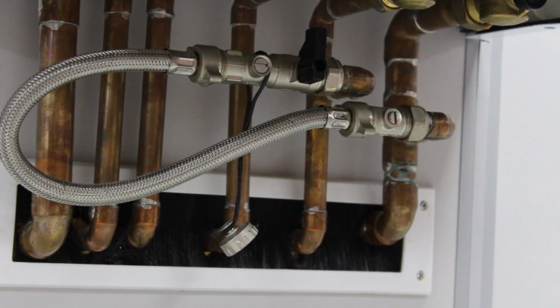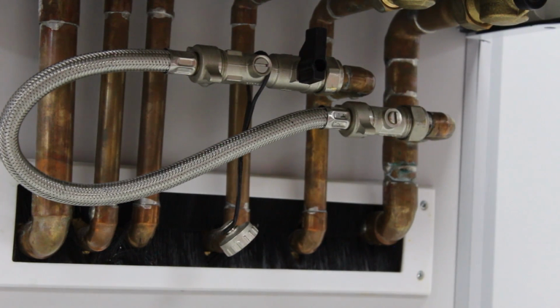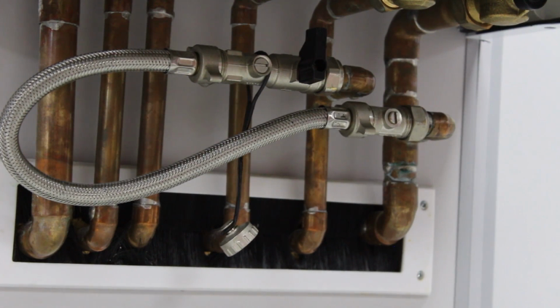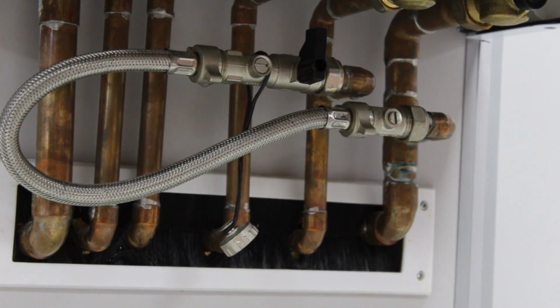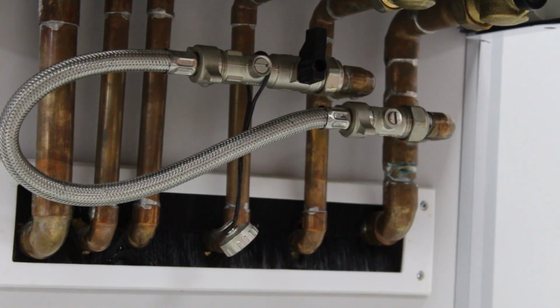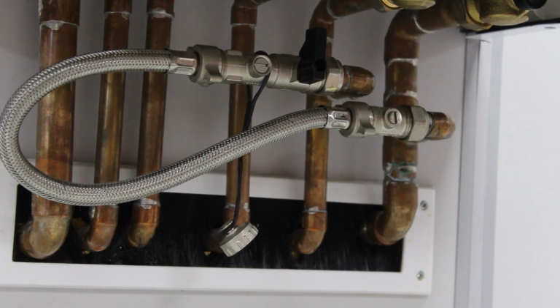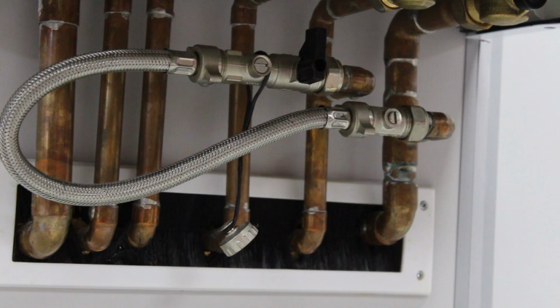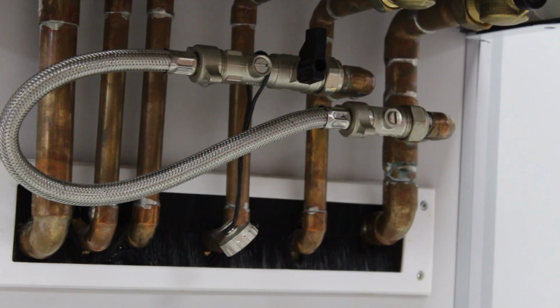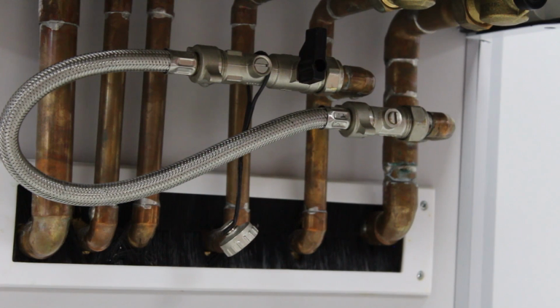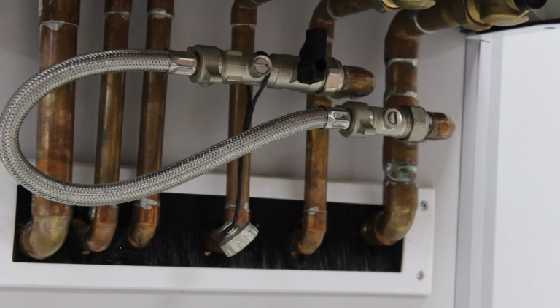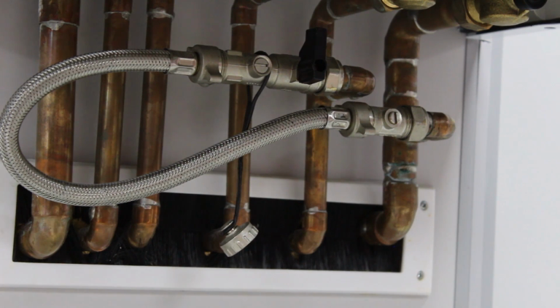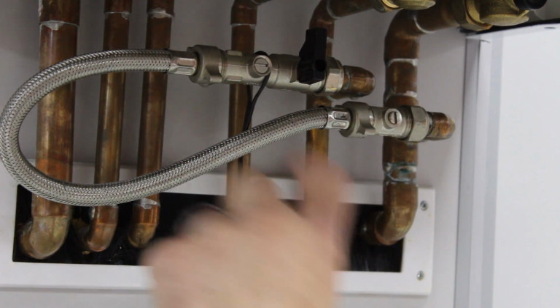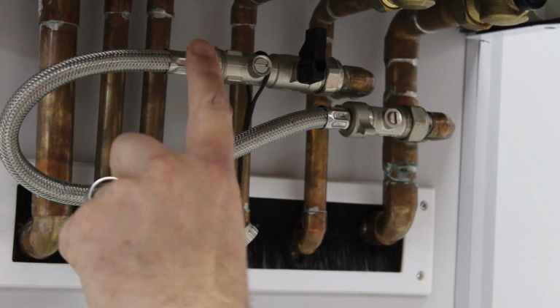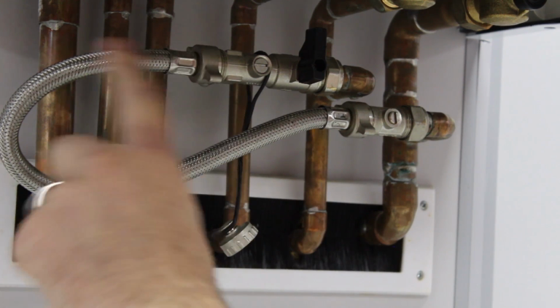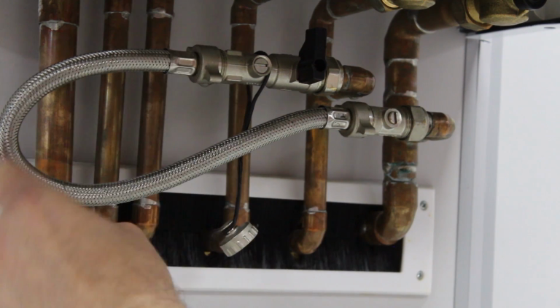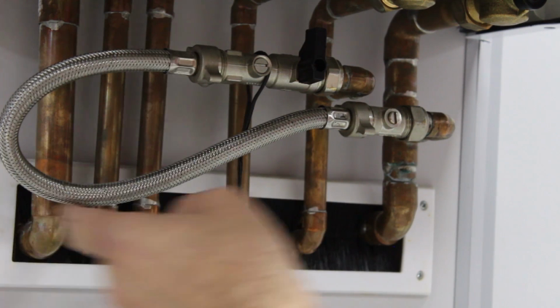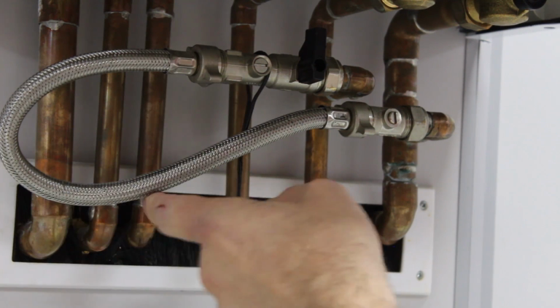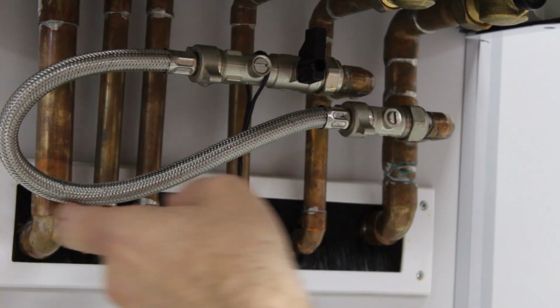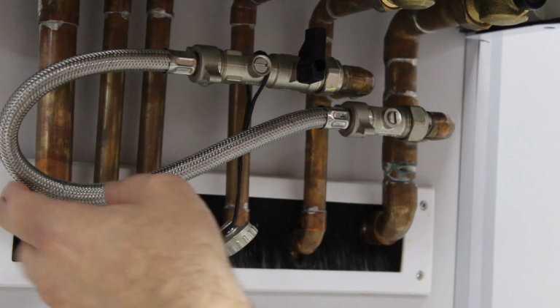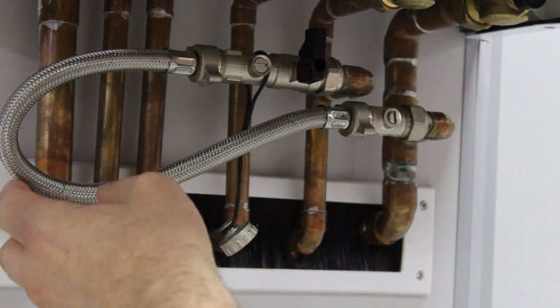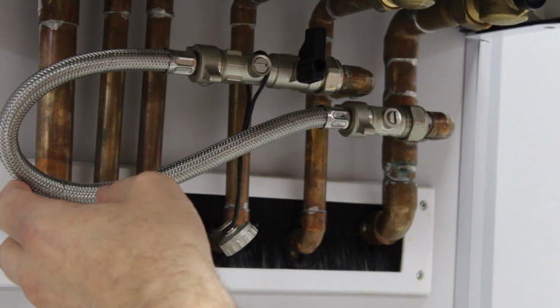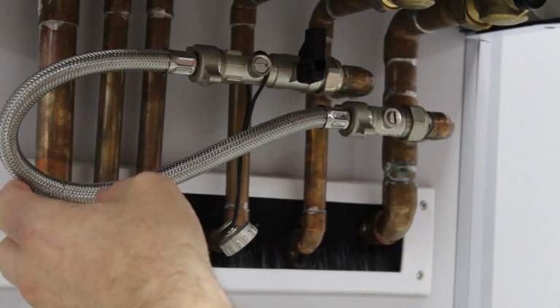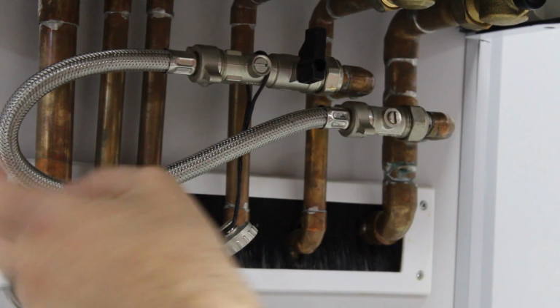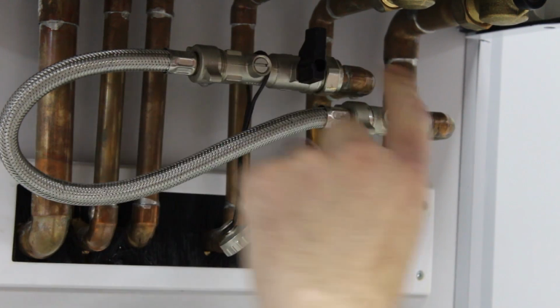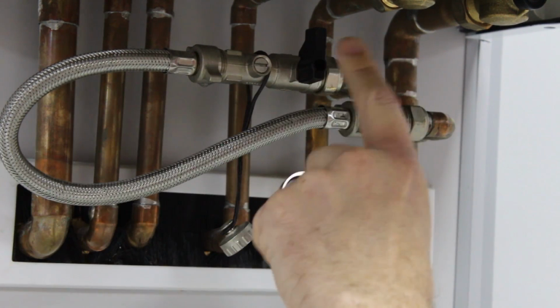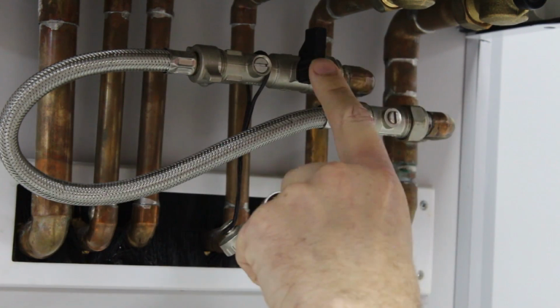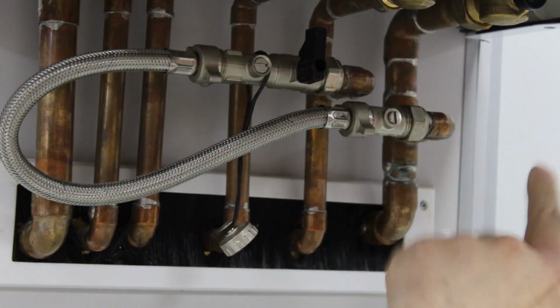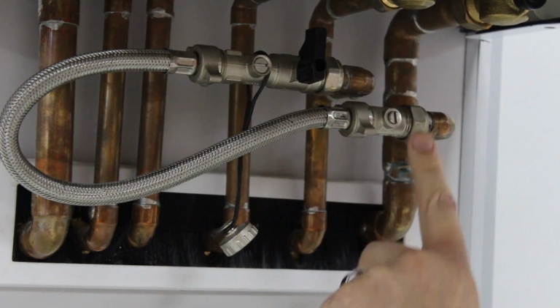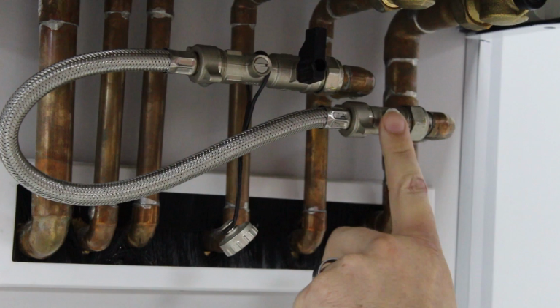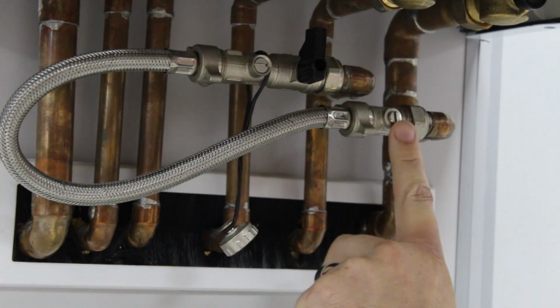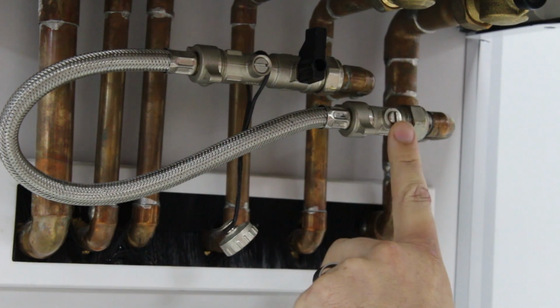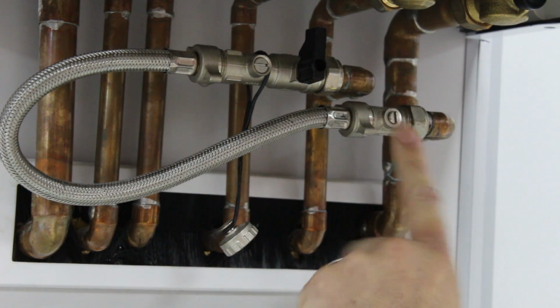Underneath the appliance you'll see a filling loop. It's silver with a flexible connection. You've got a handle and an isolation valve here.